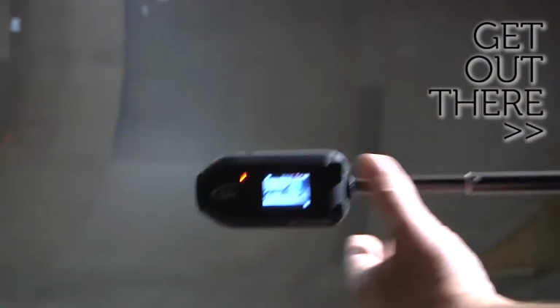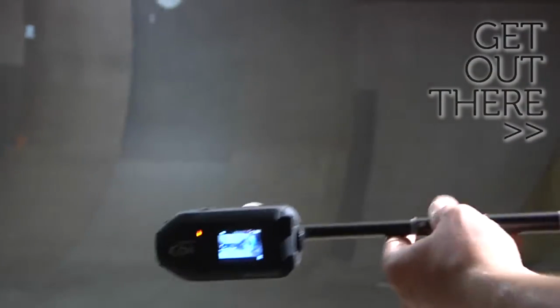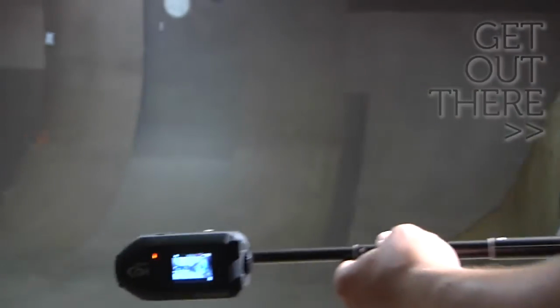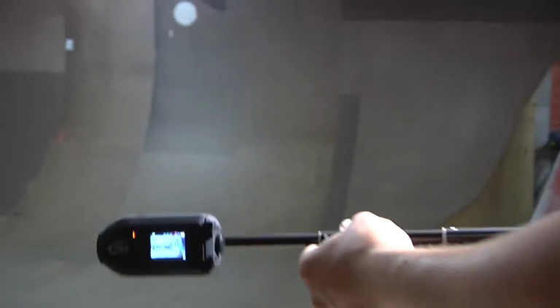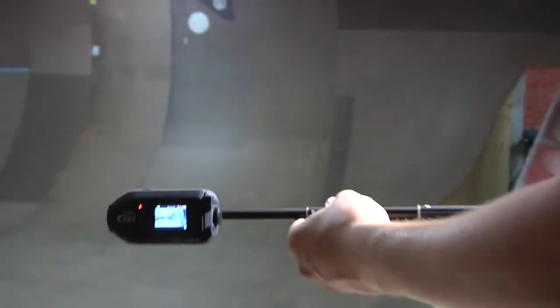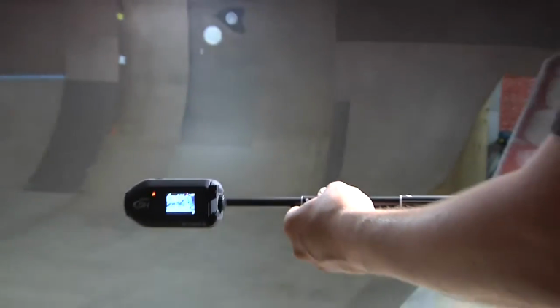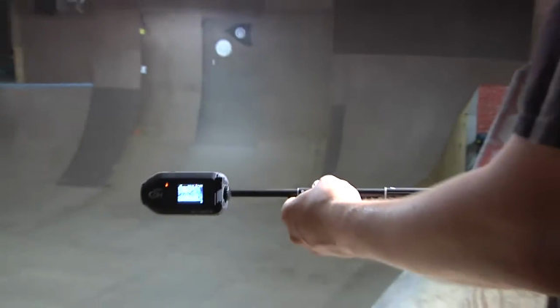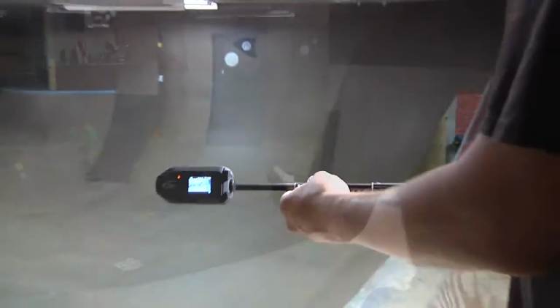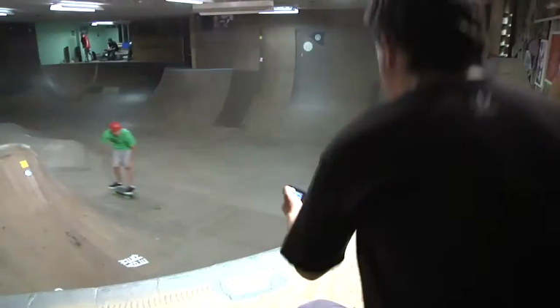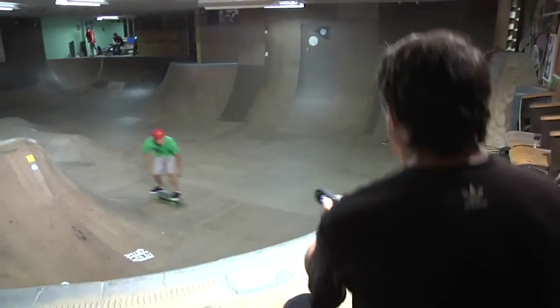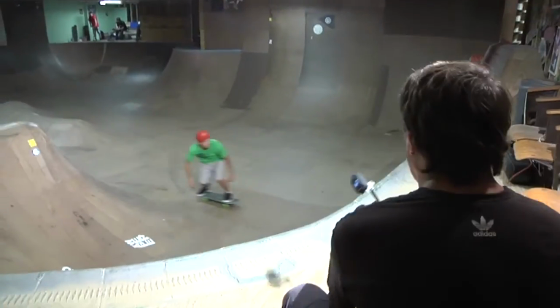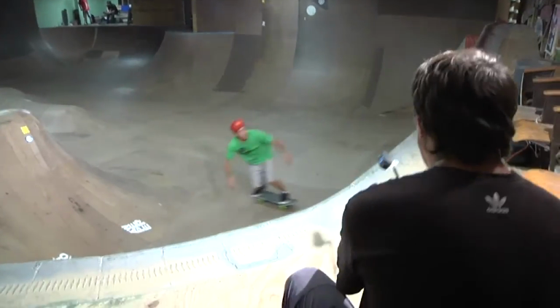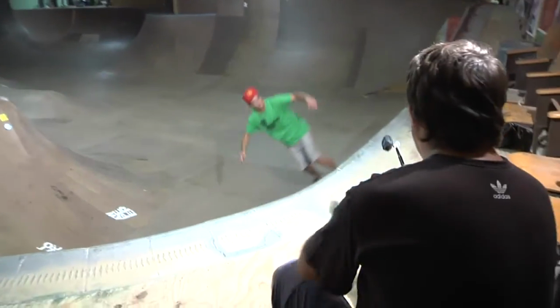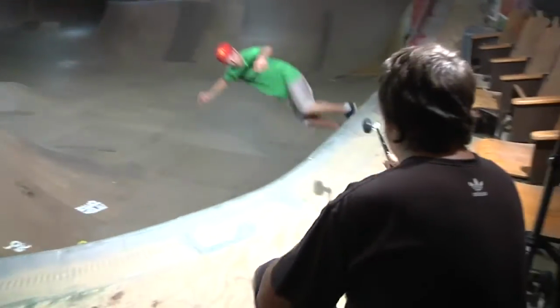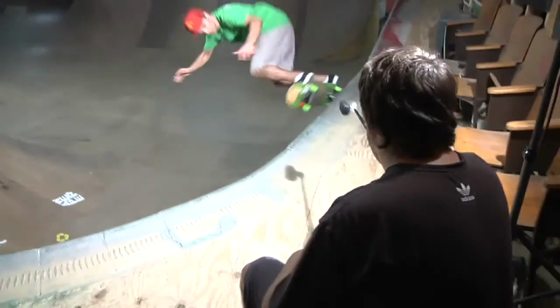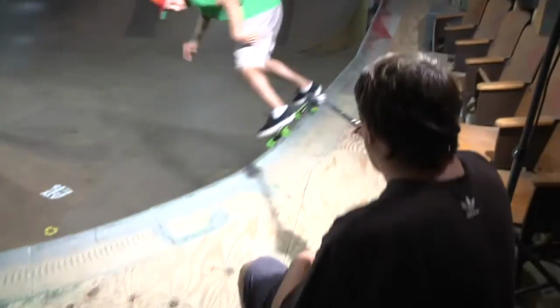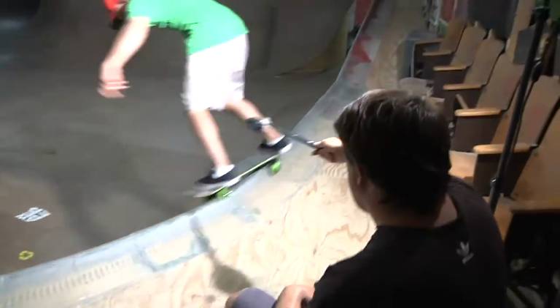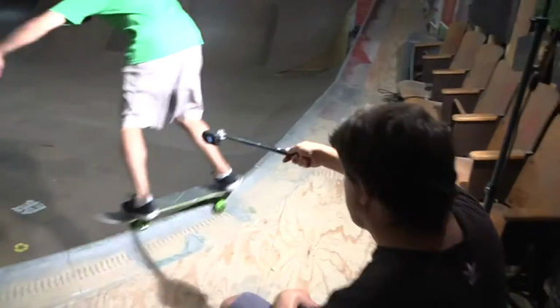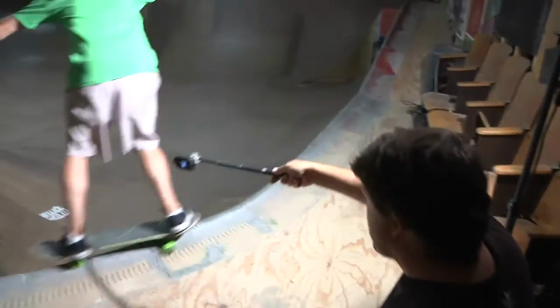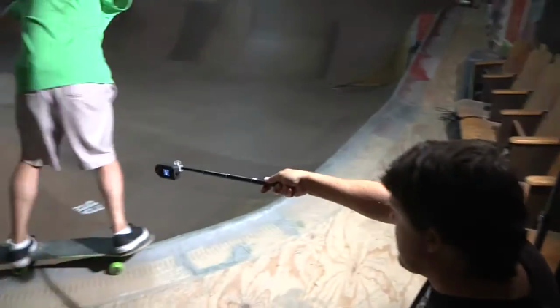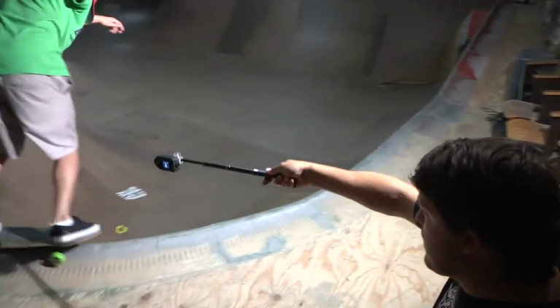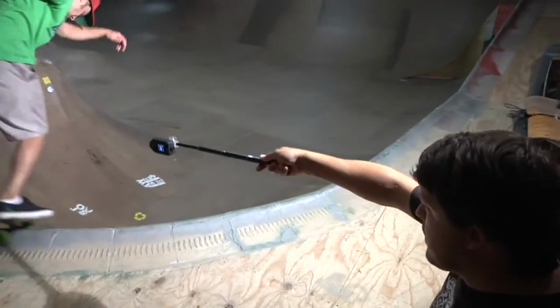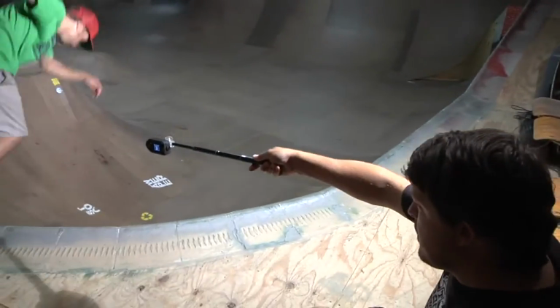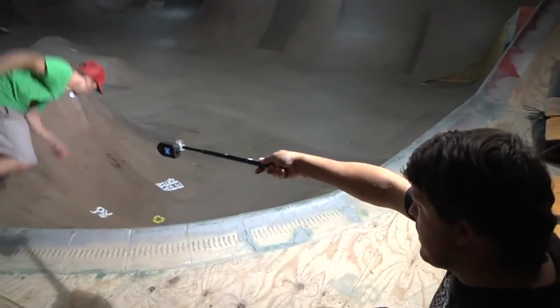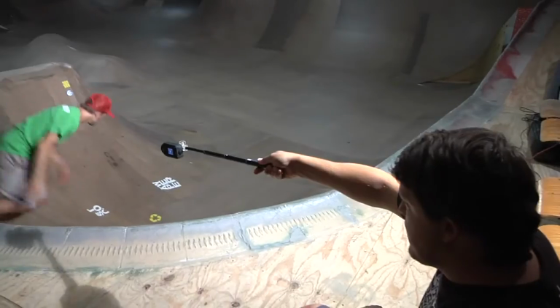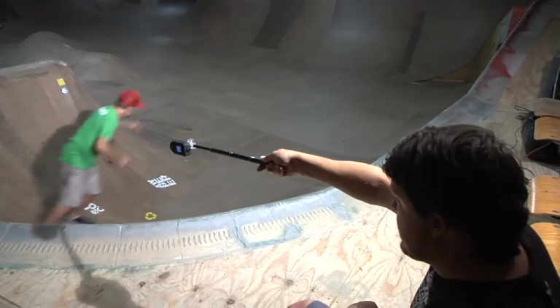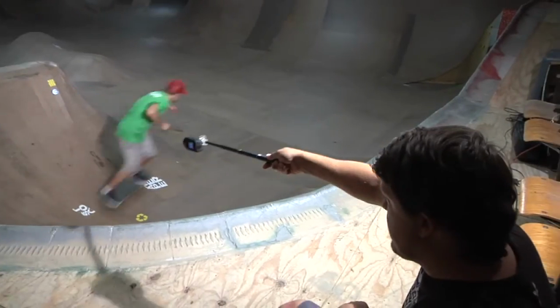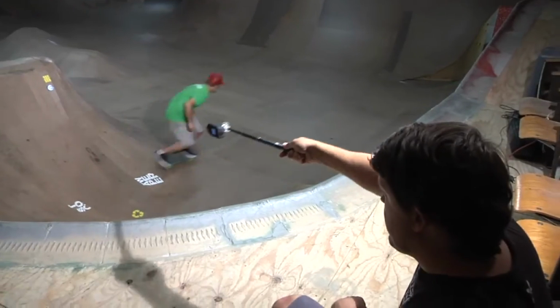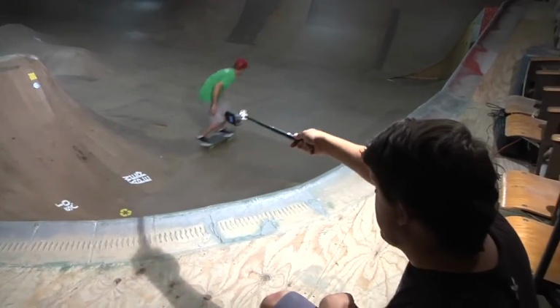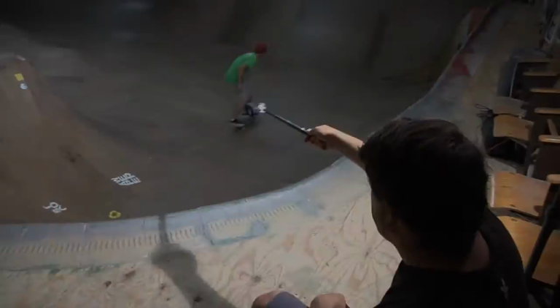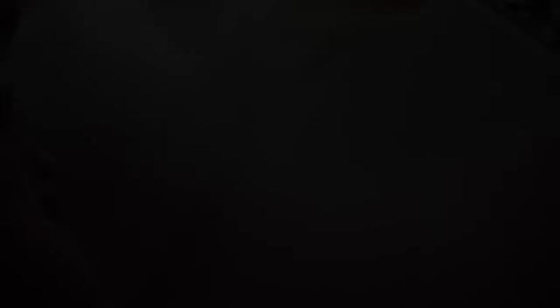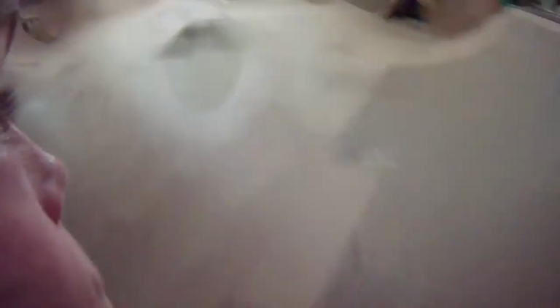We look forward to seeing the videos that you produce with our Drift HD camera. Now get out there!